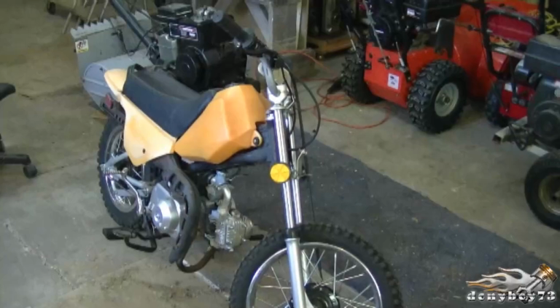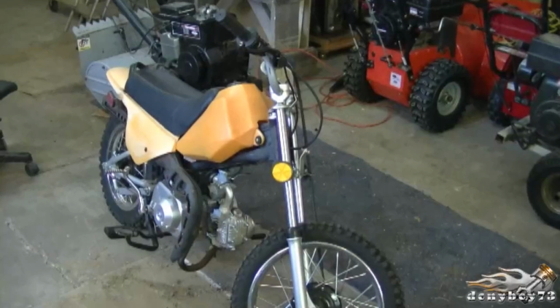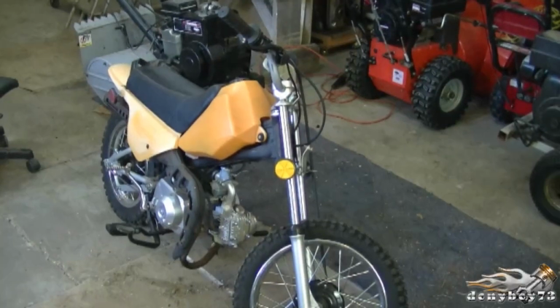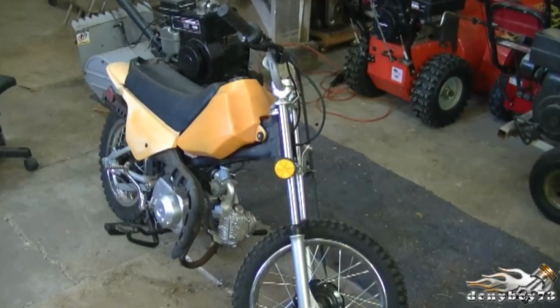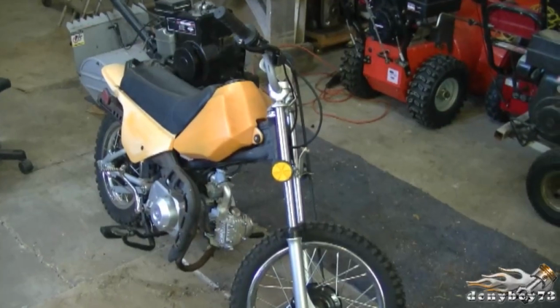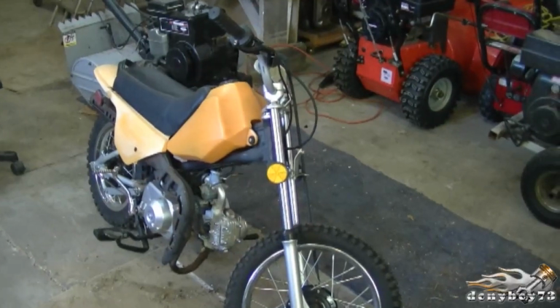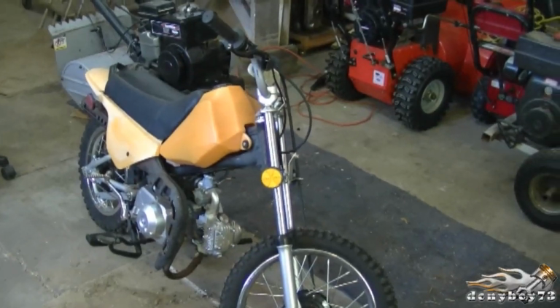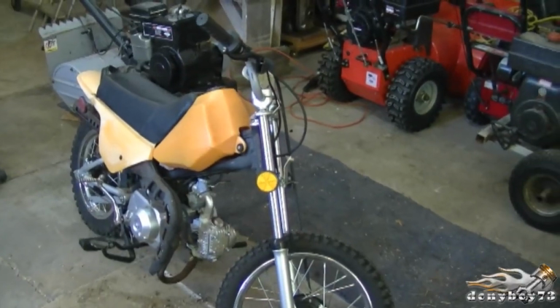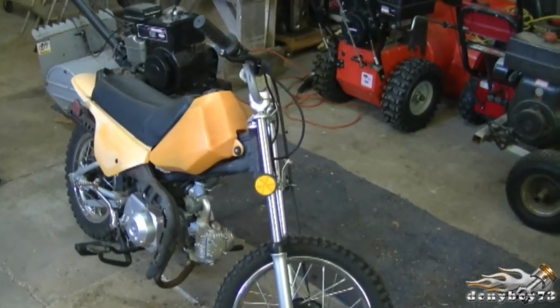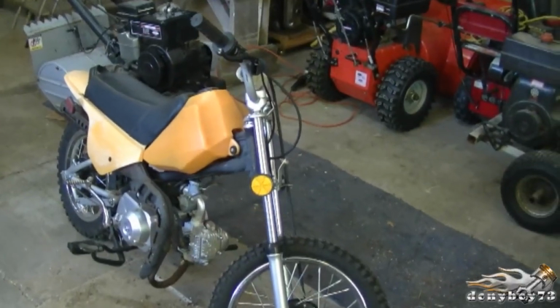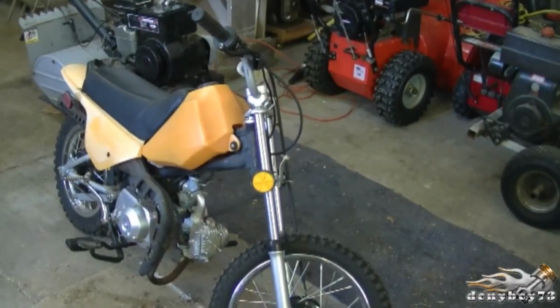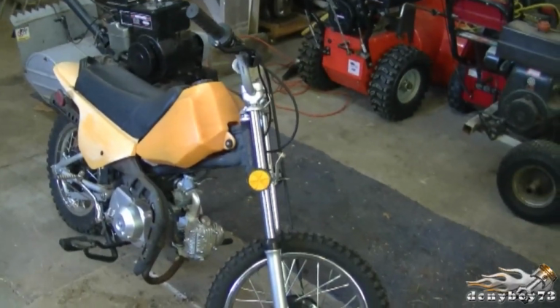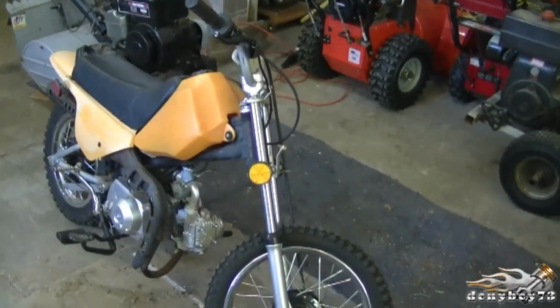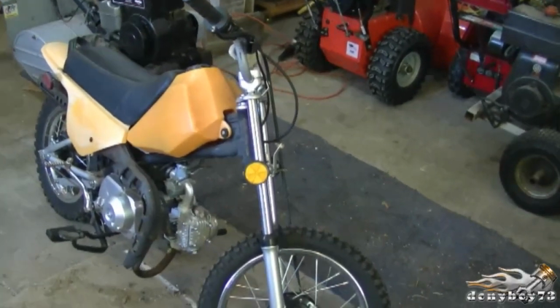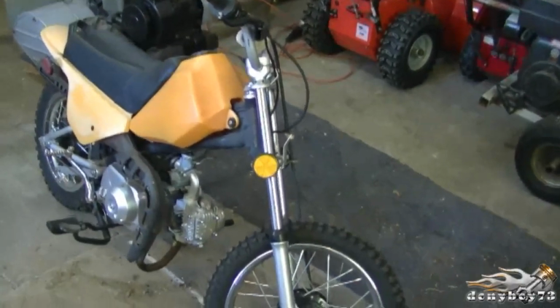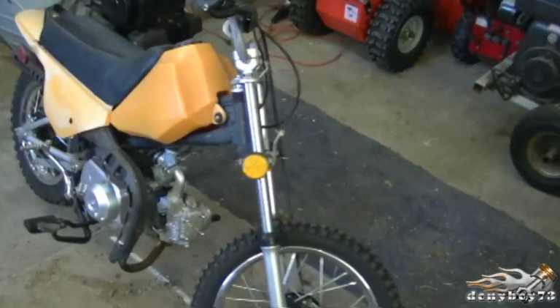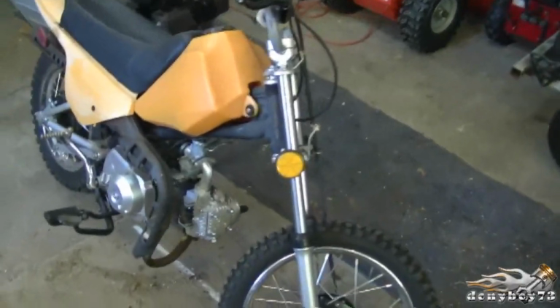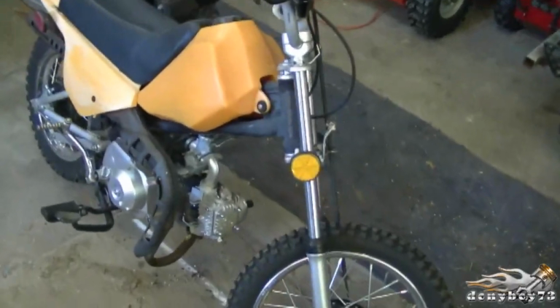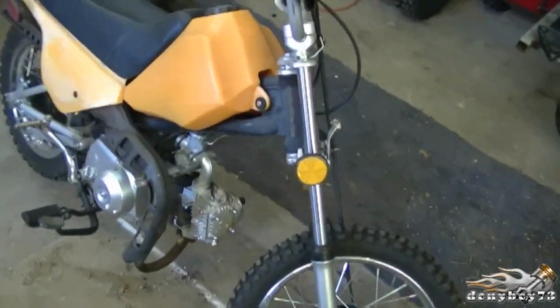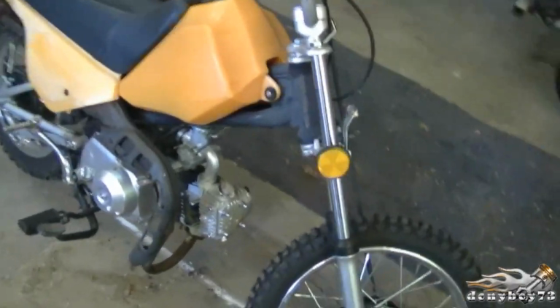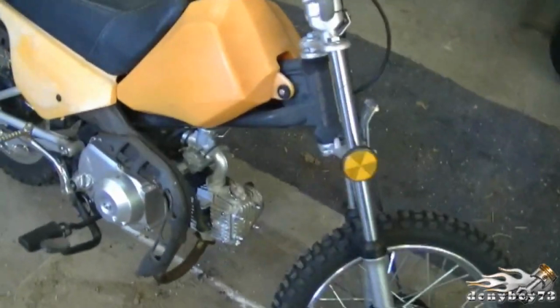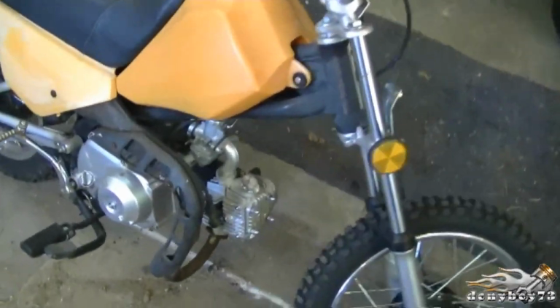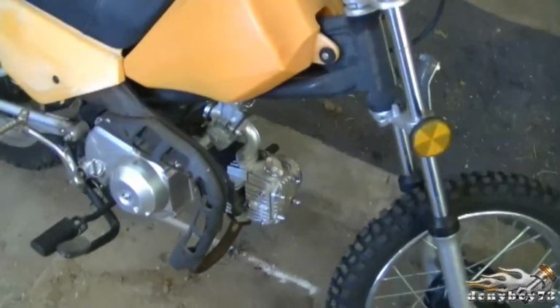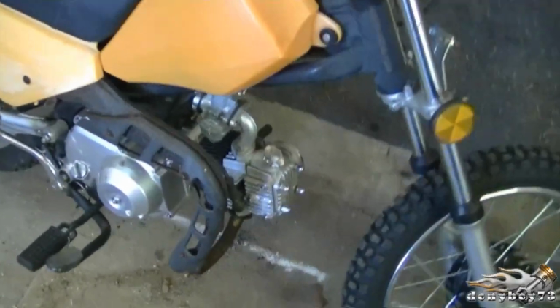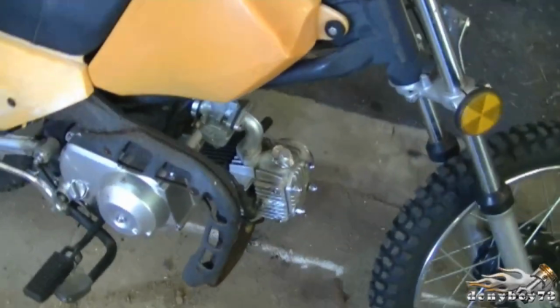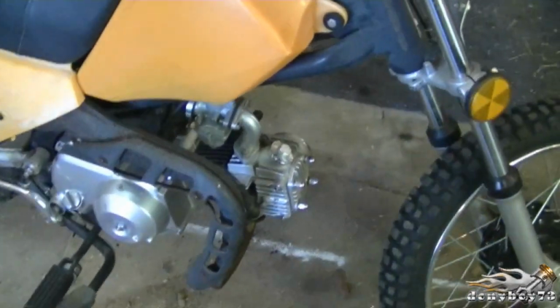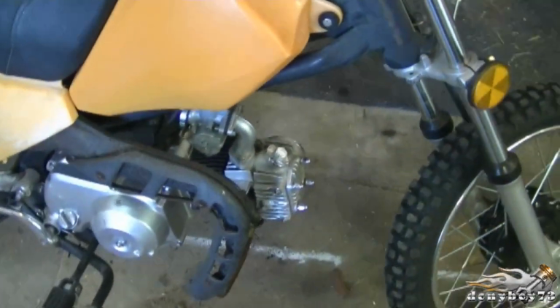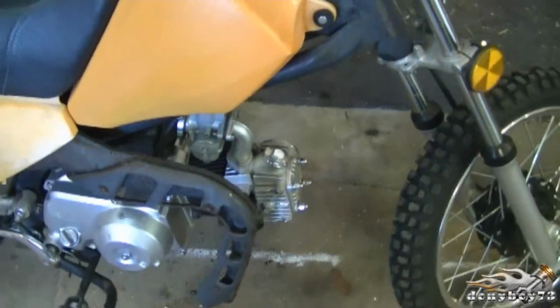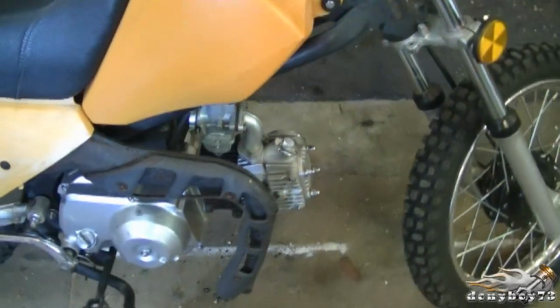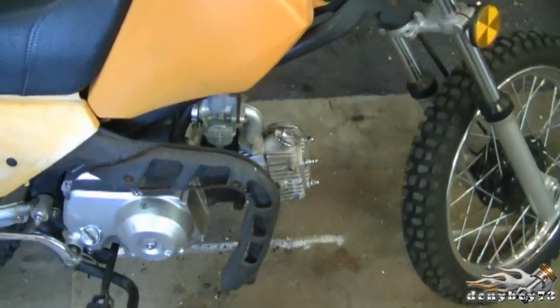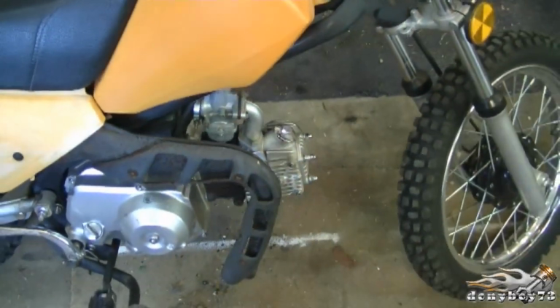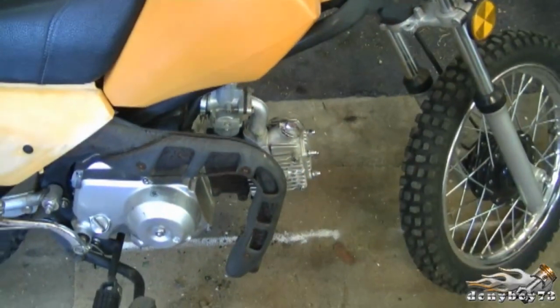Here's a small mini bike. It's a Chinese made bike. It's got a Honda clone motor on there, 49cc's.